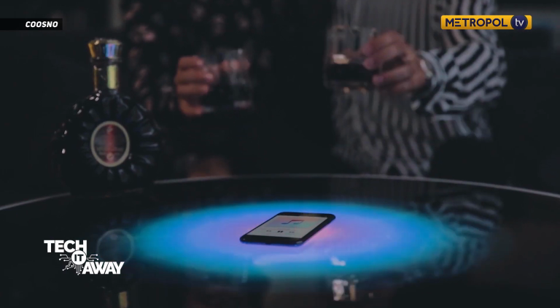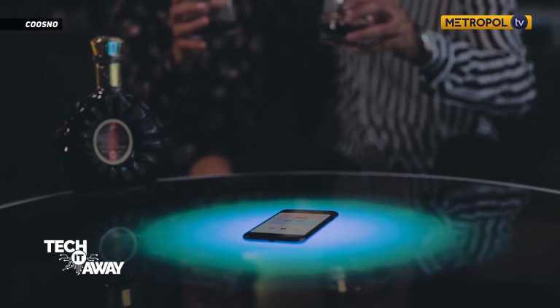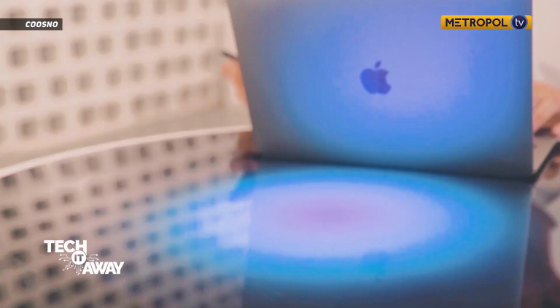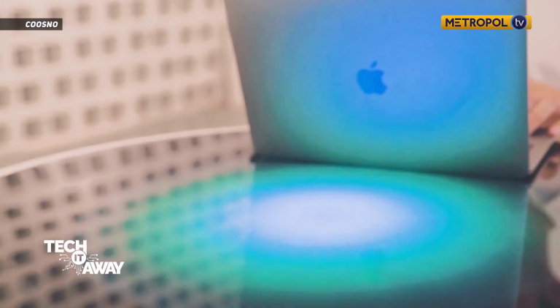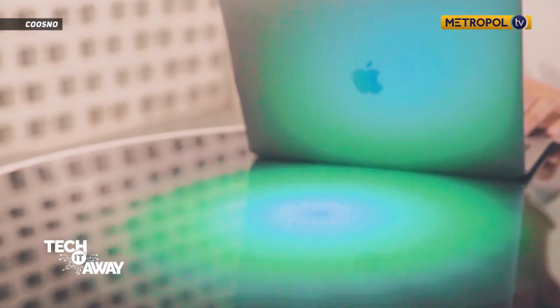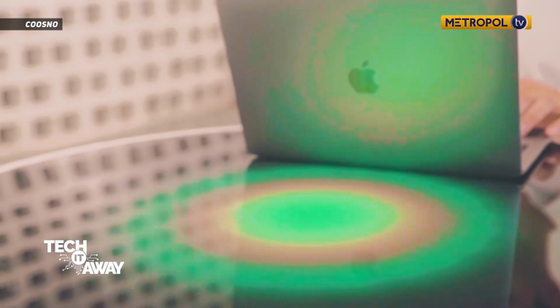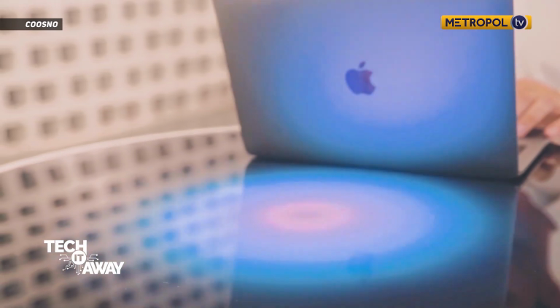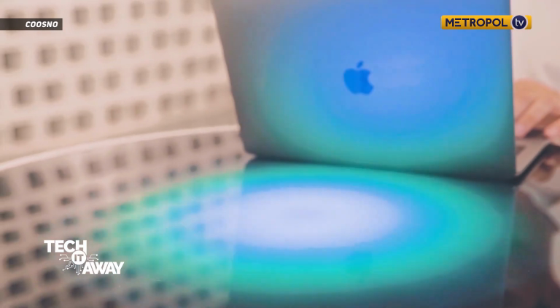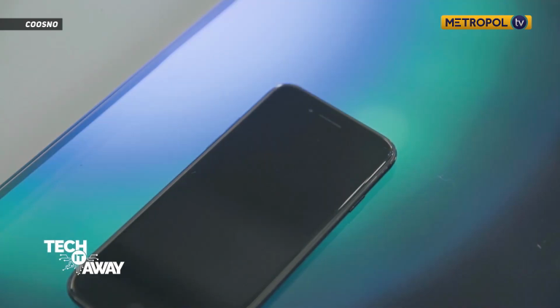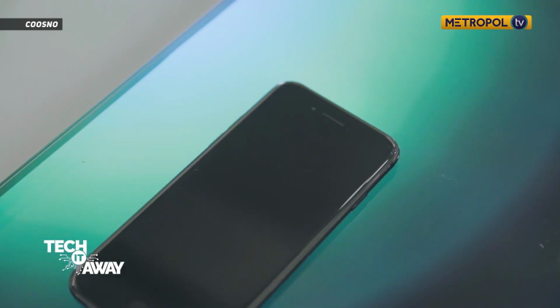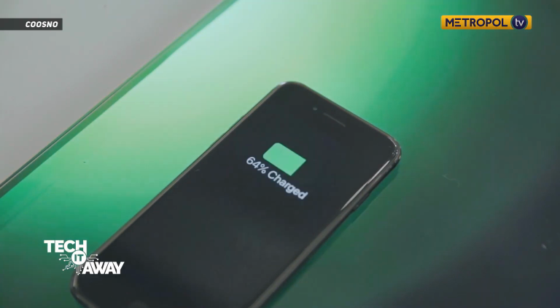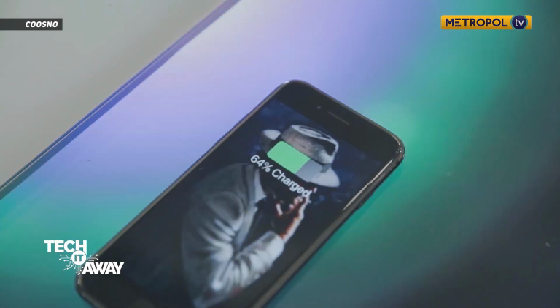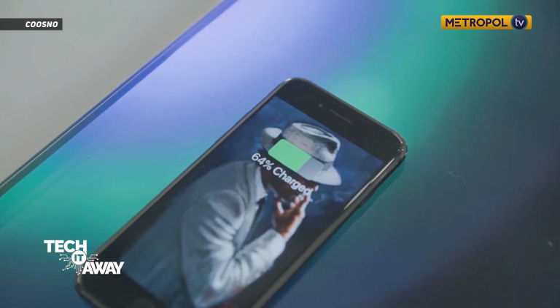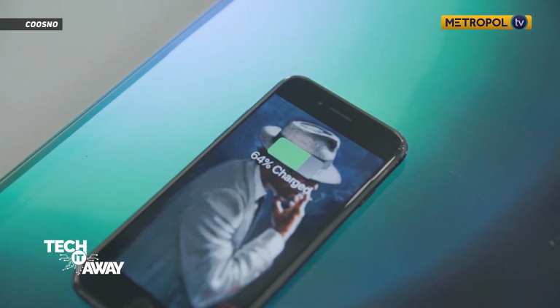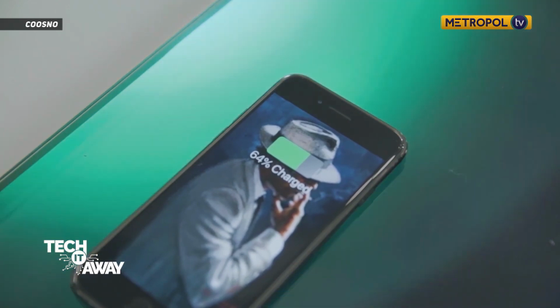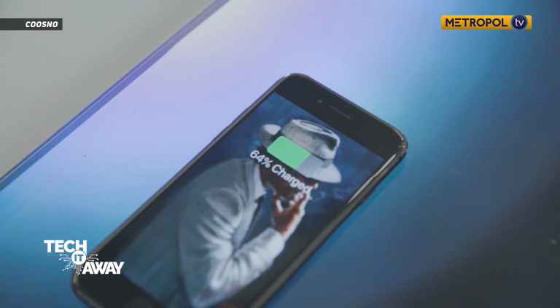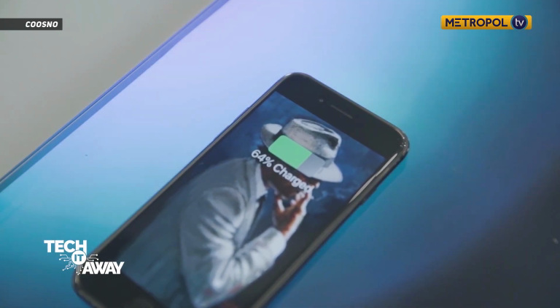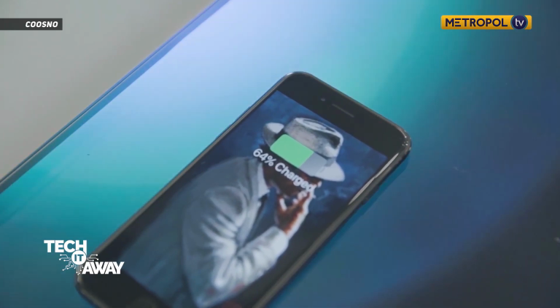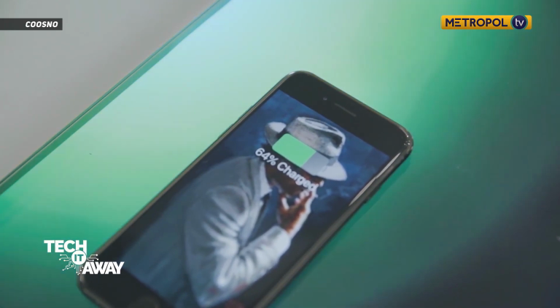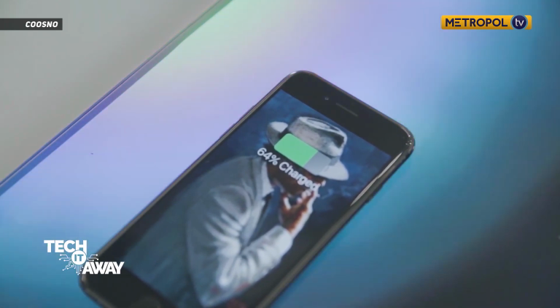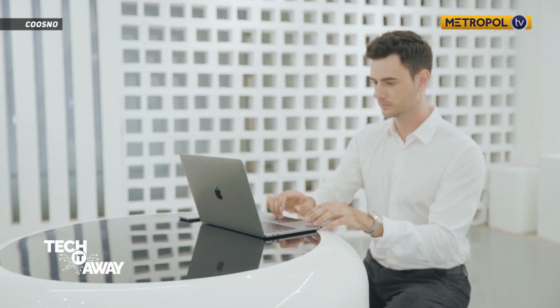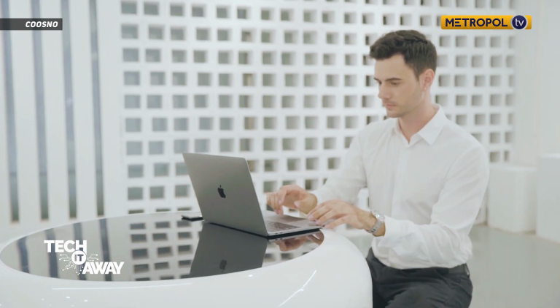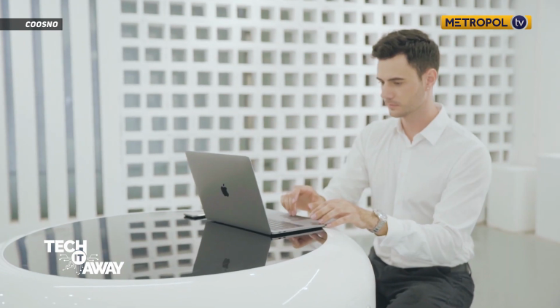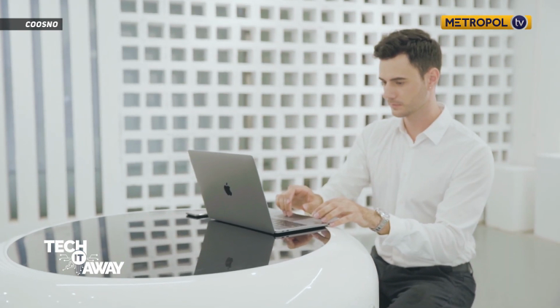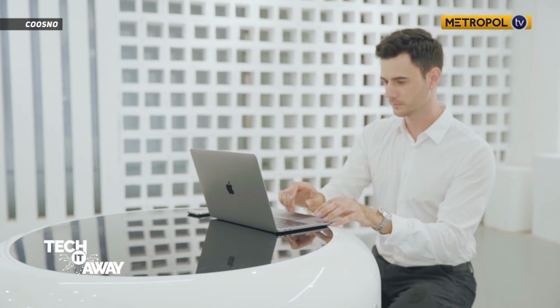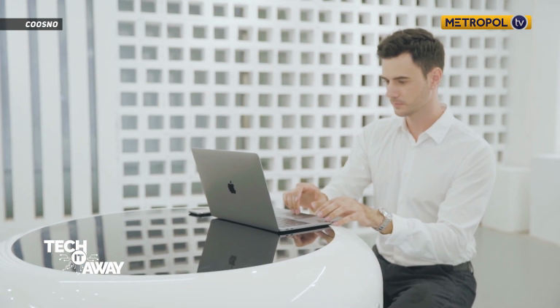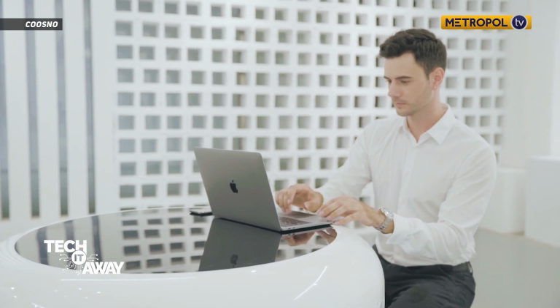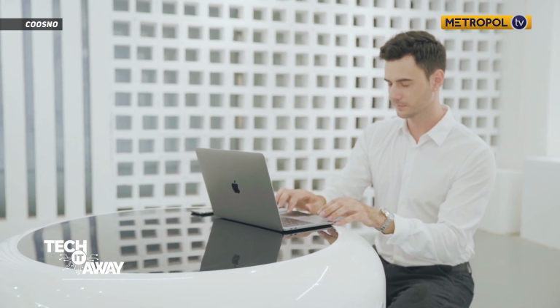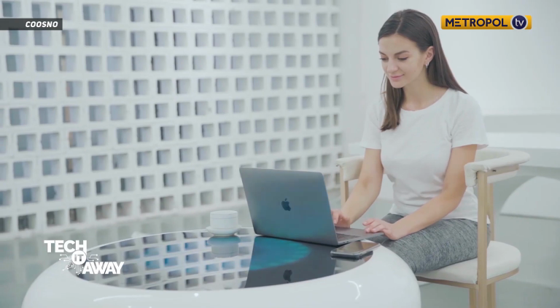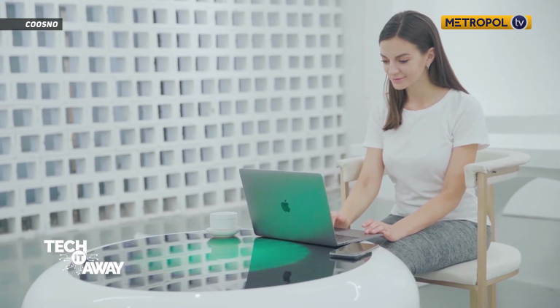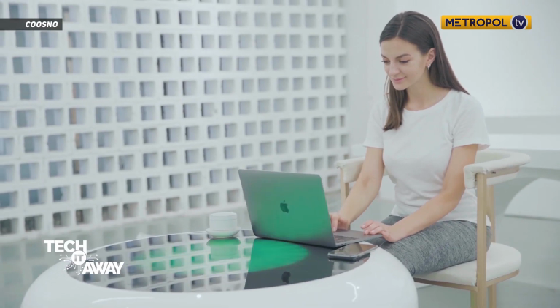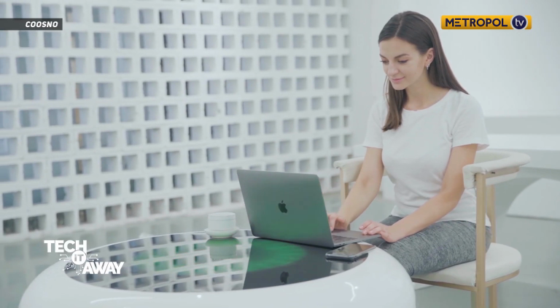Kosno has wireless charging built-in. Users can charge their phone by simply setting it down on the LED top.